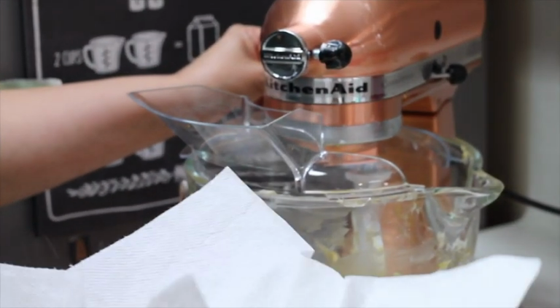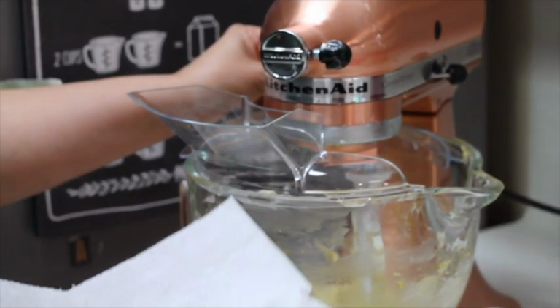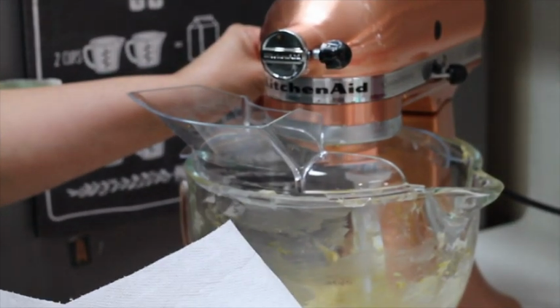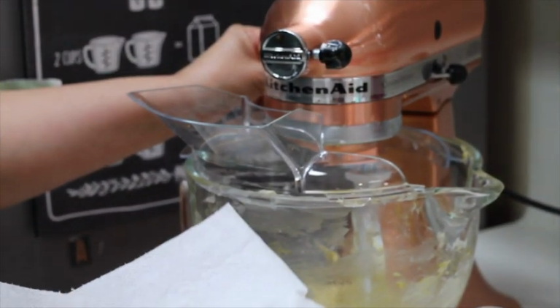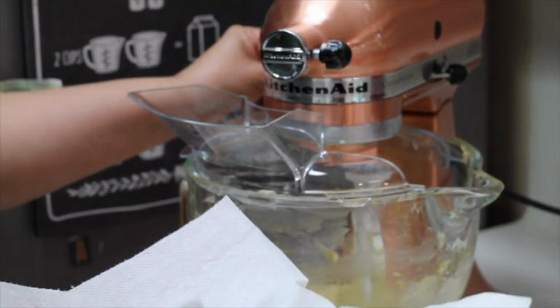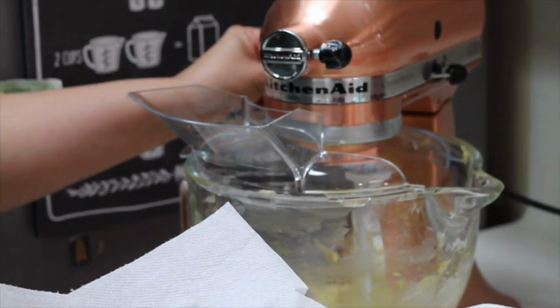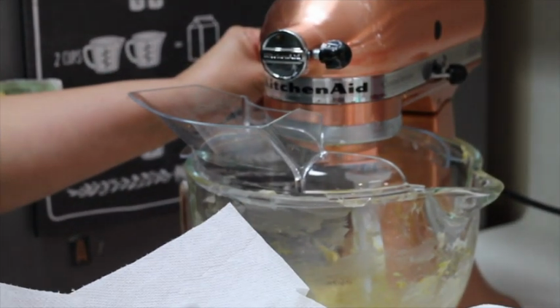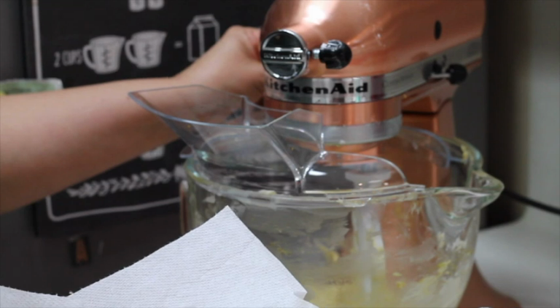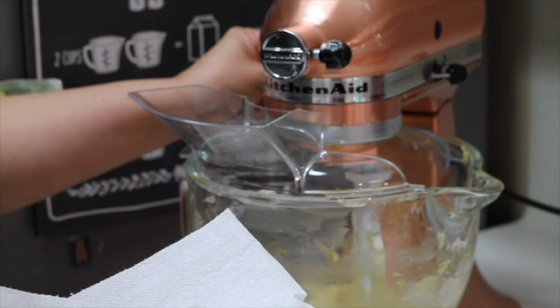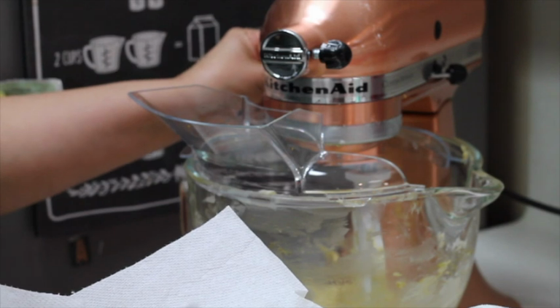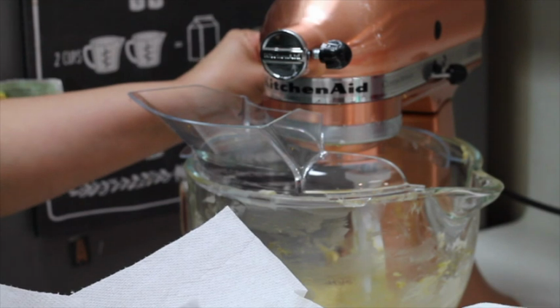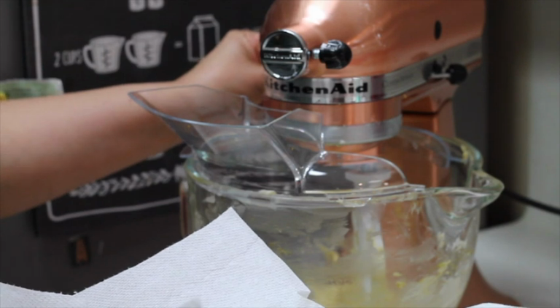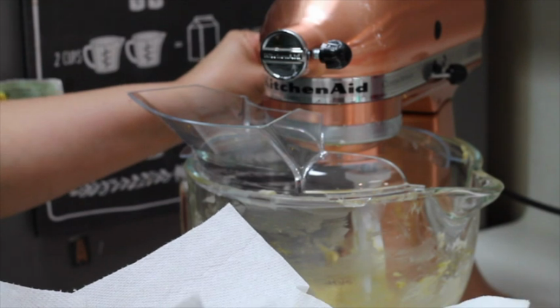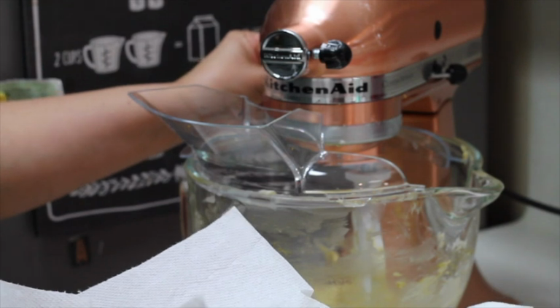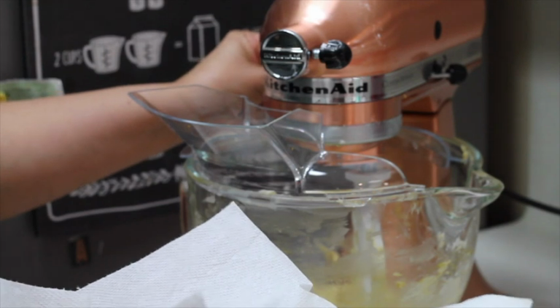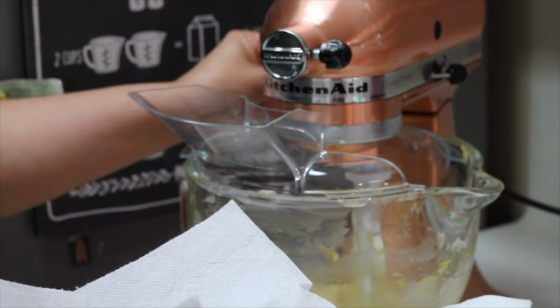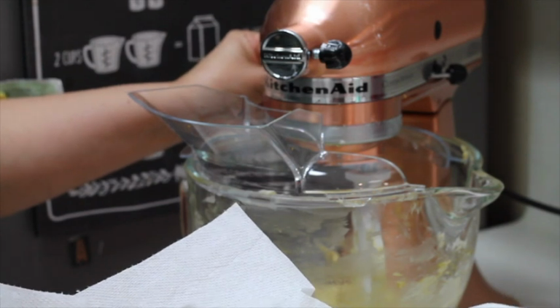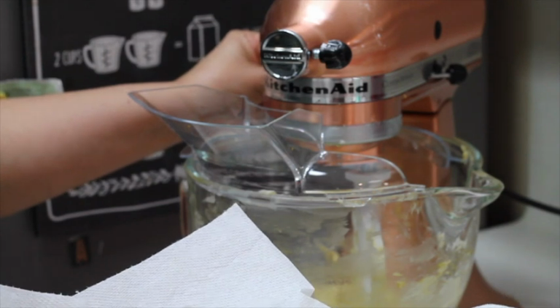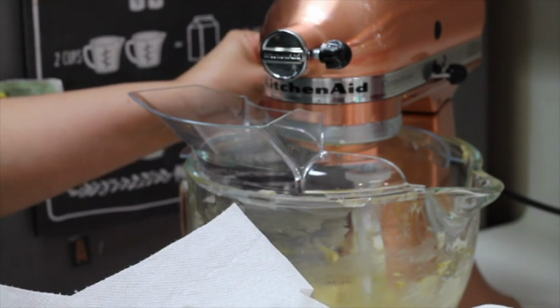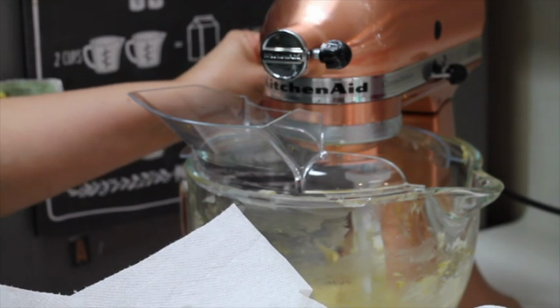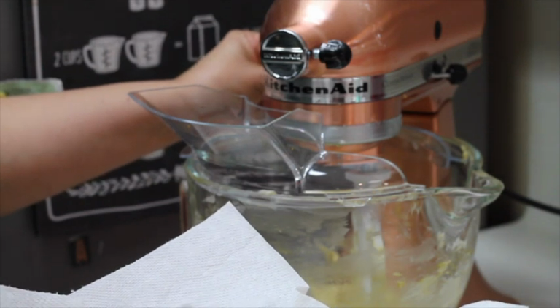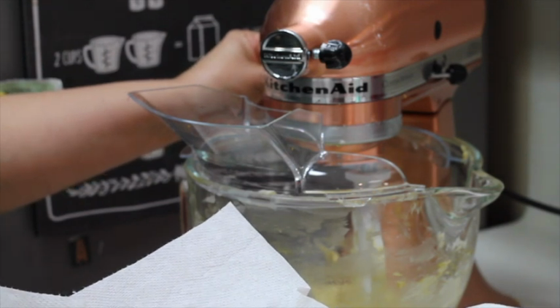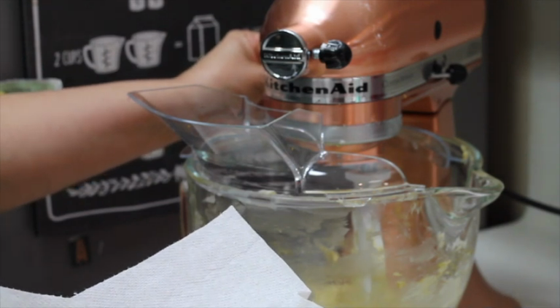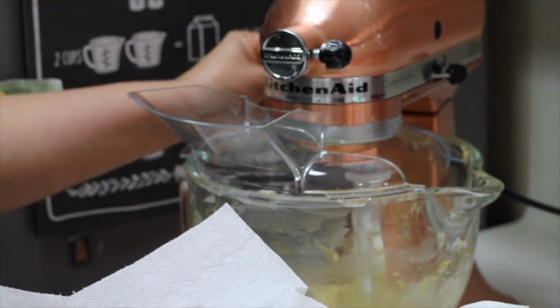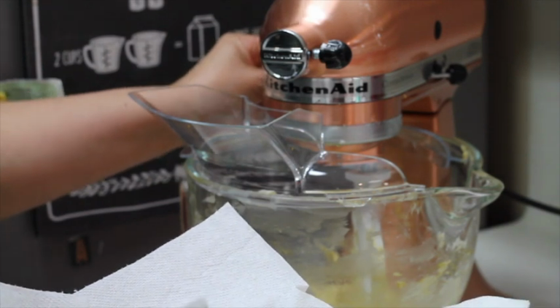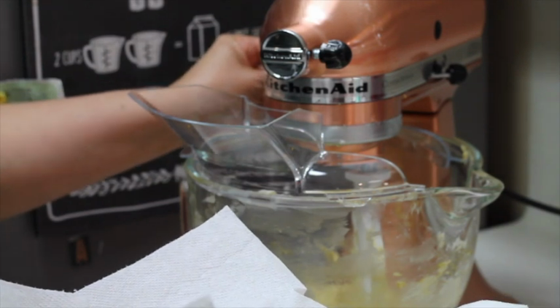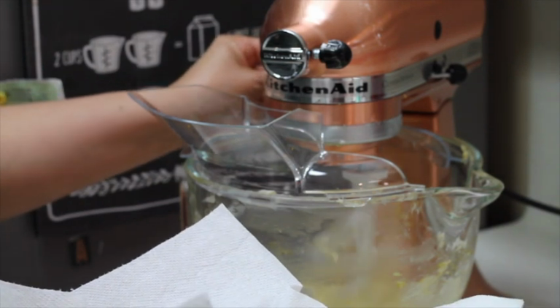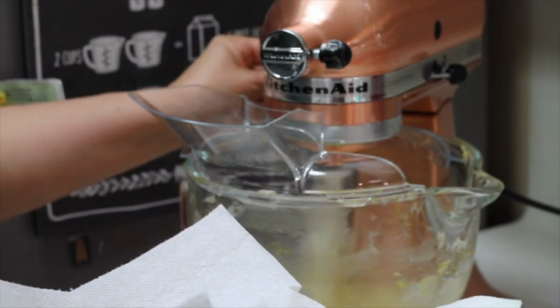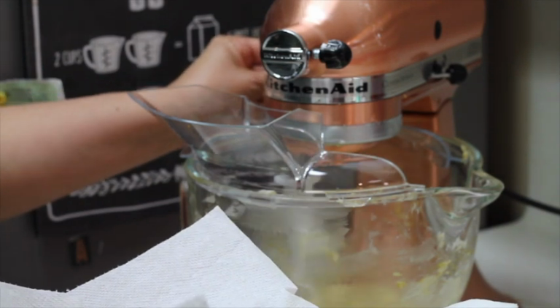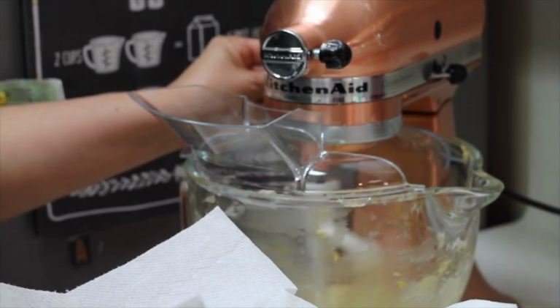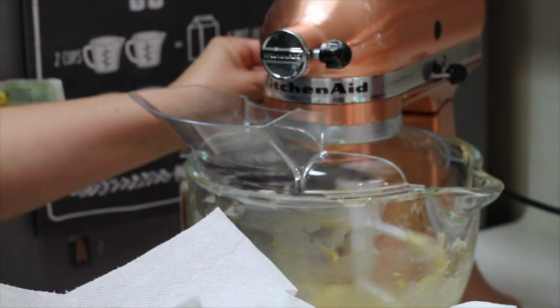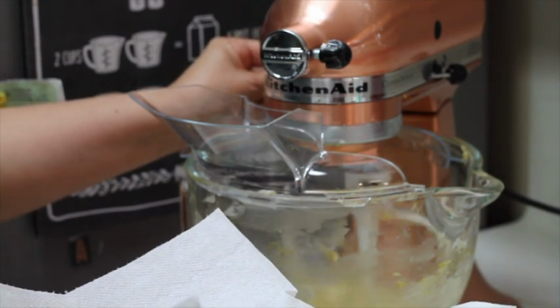Now we're going to add the flour in additions and mix it at low speed.